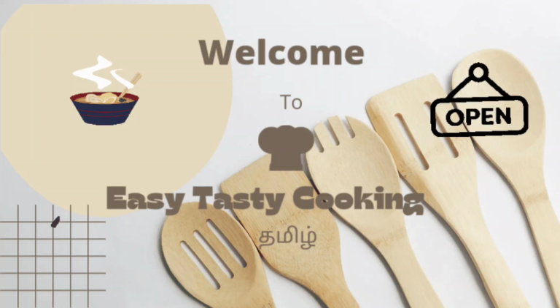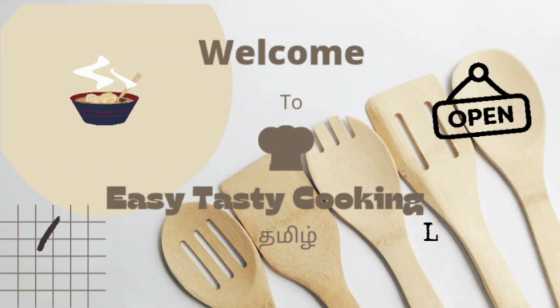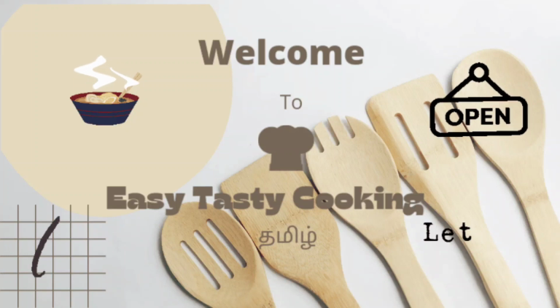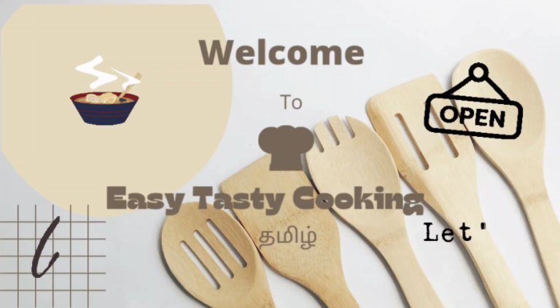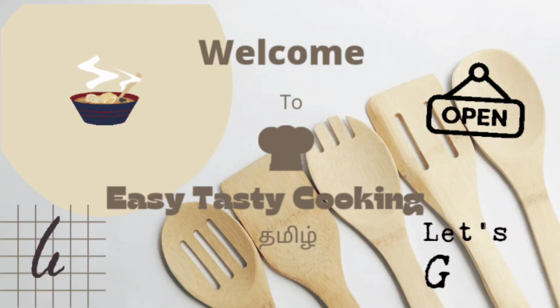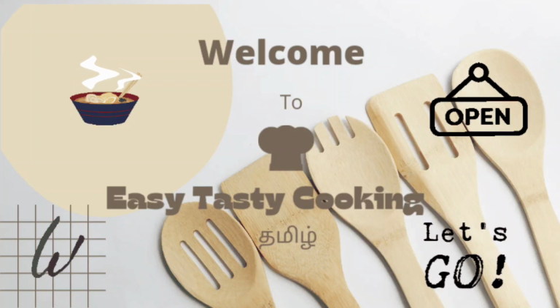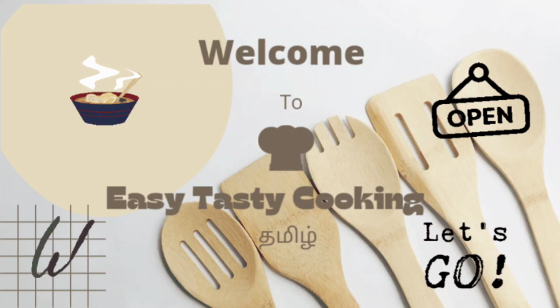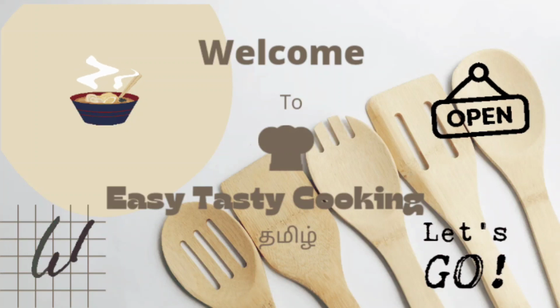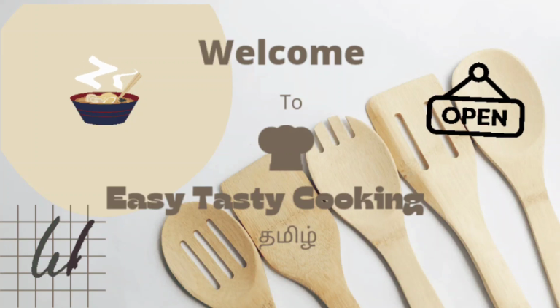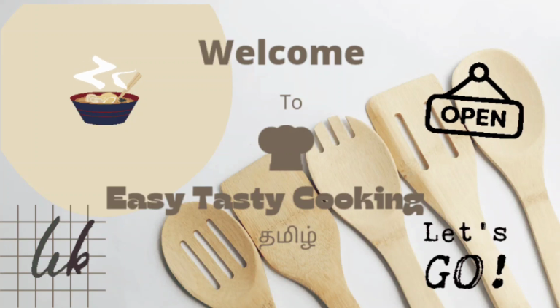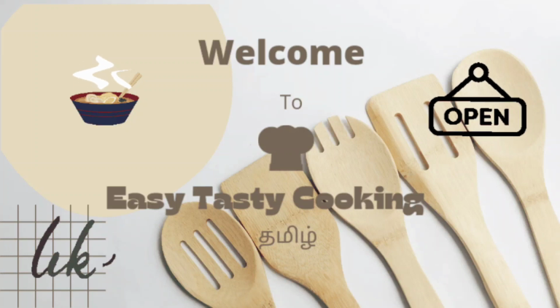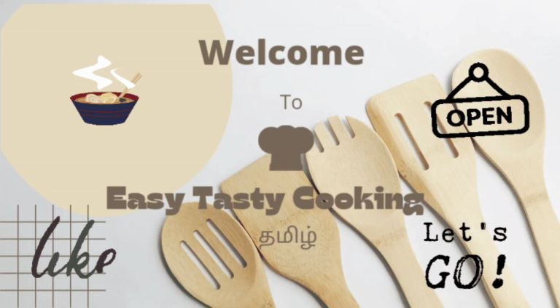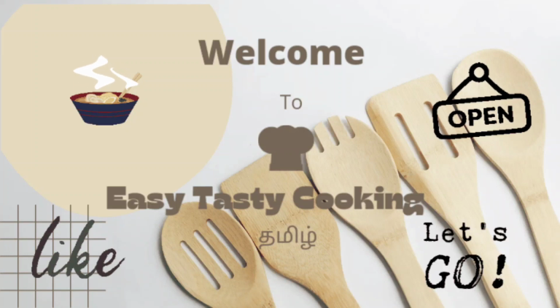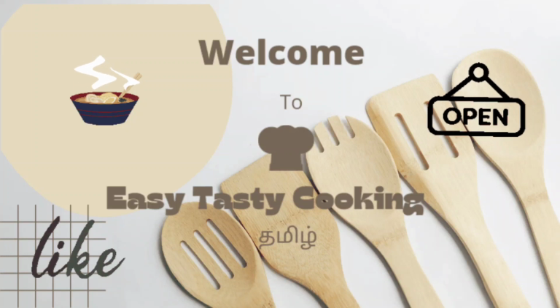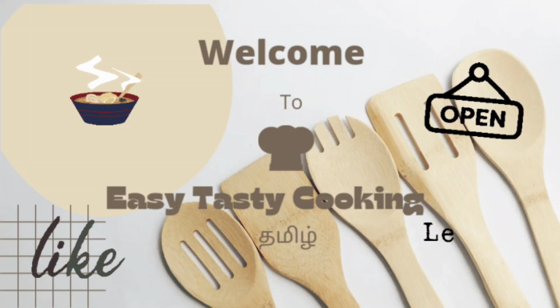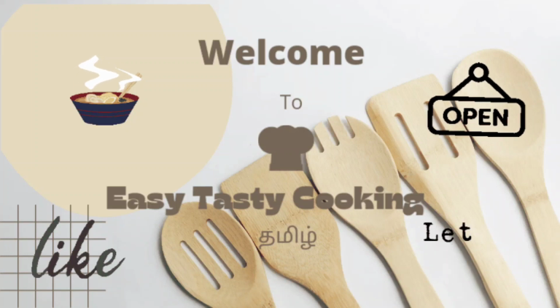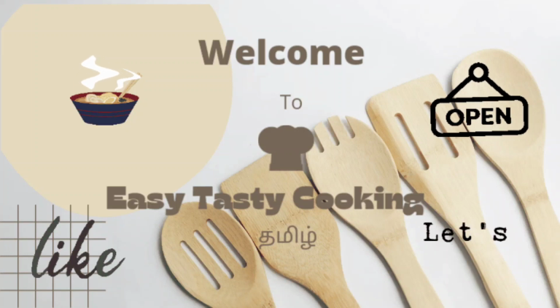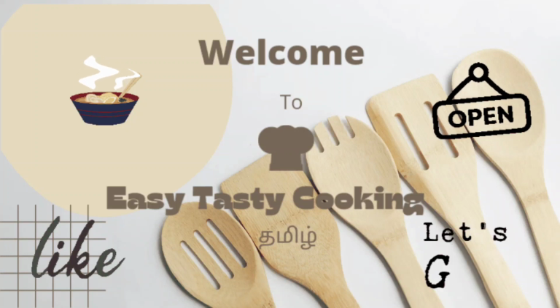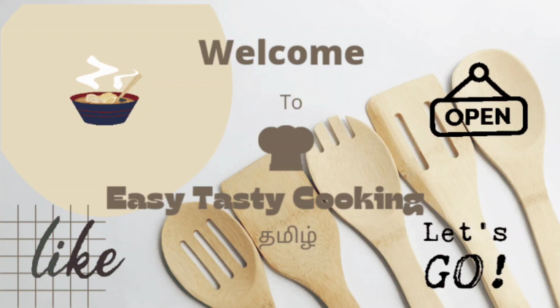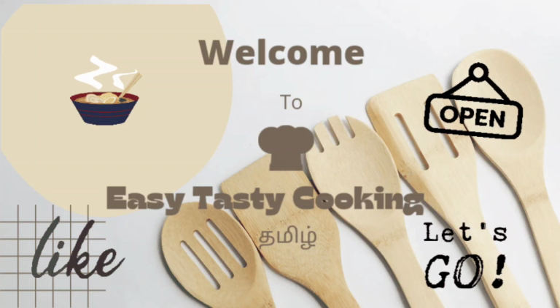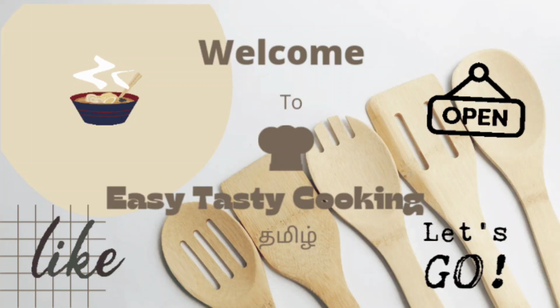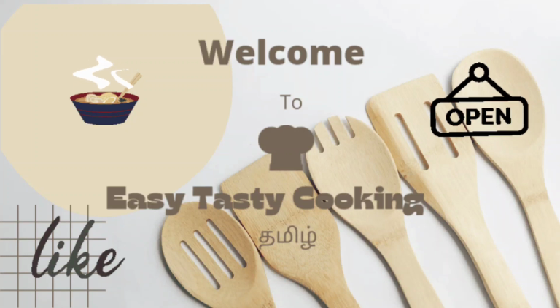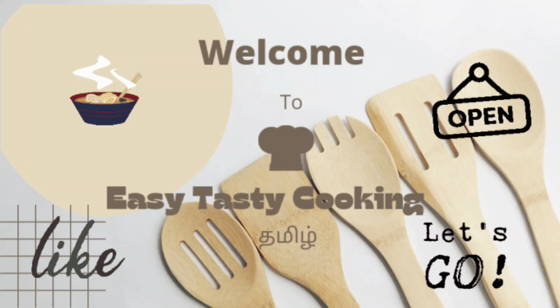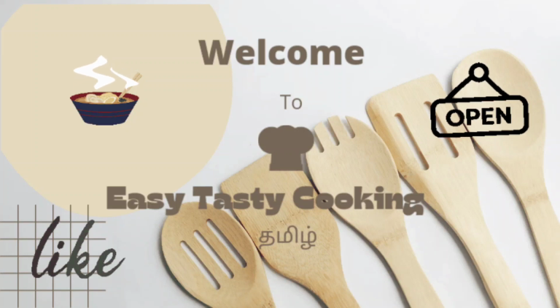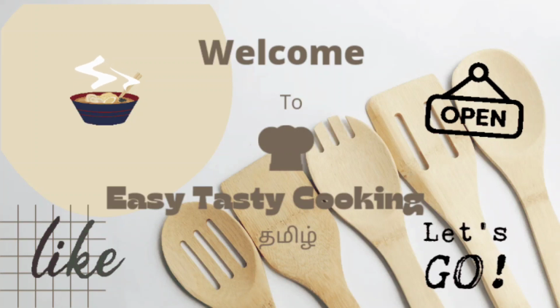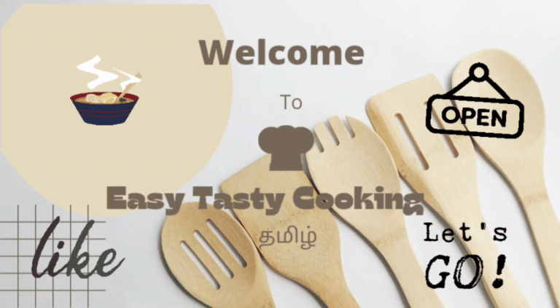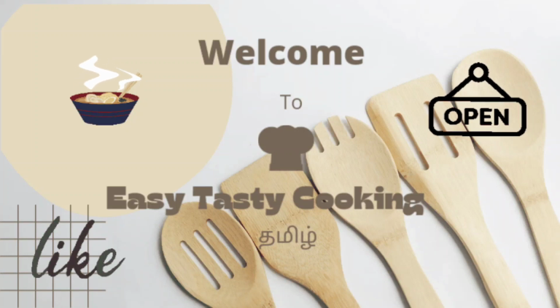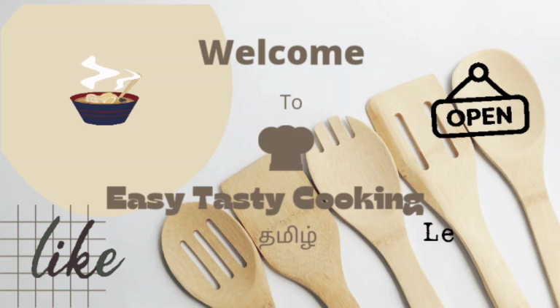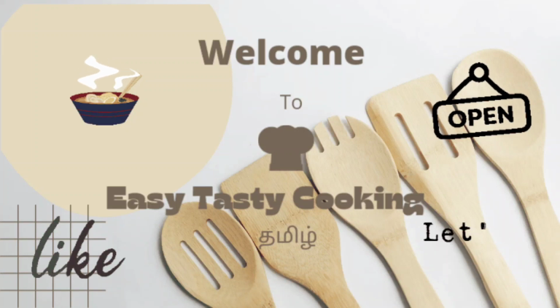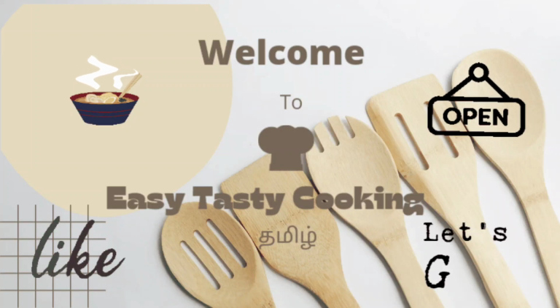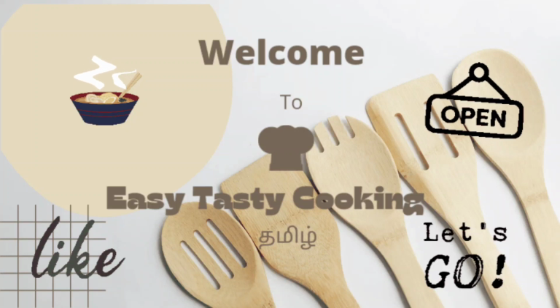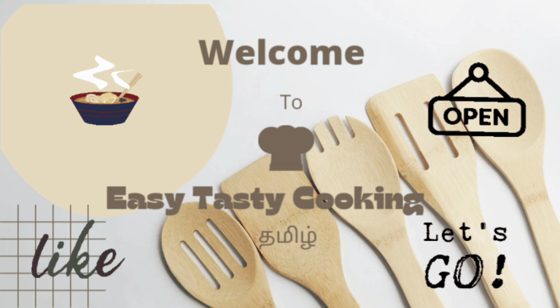Hi everyone, welcome to my channel. Please like this video.